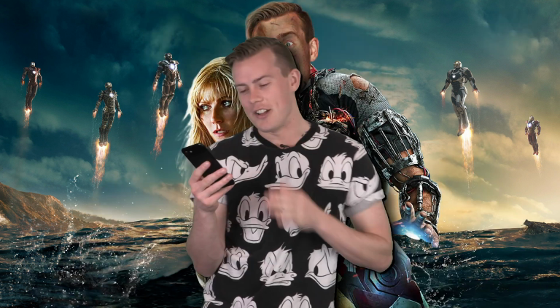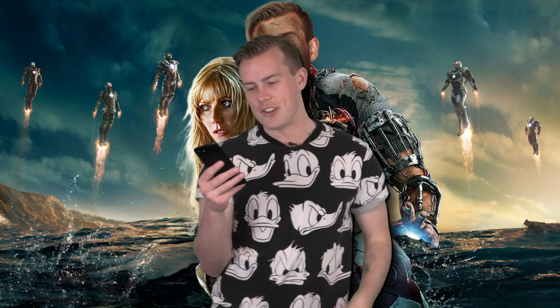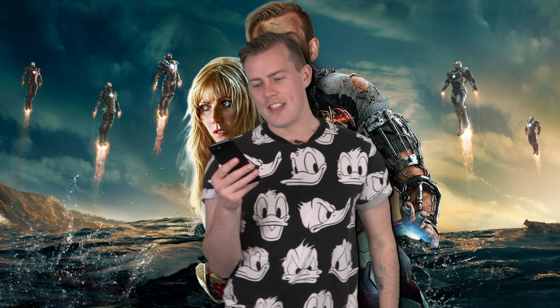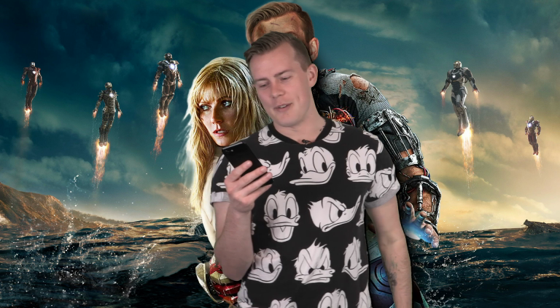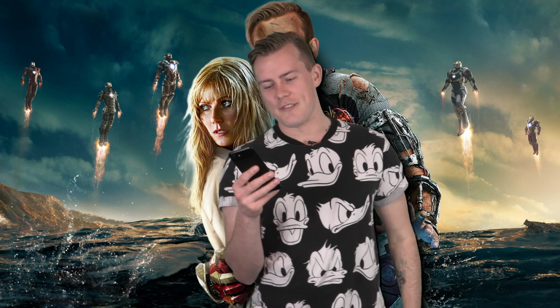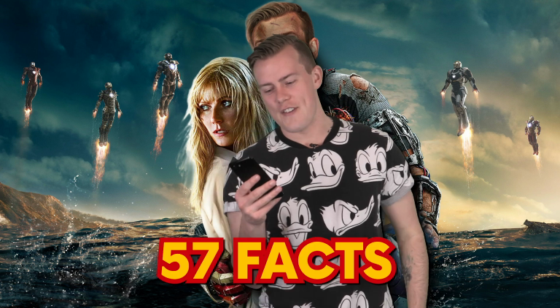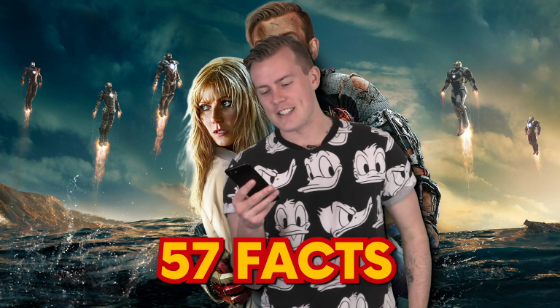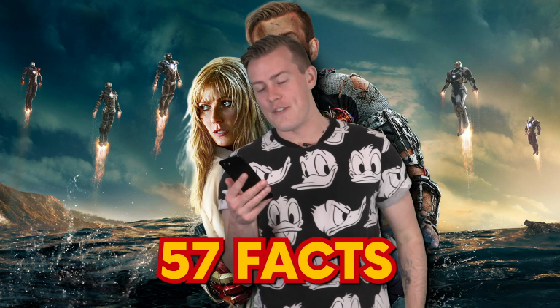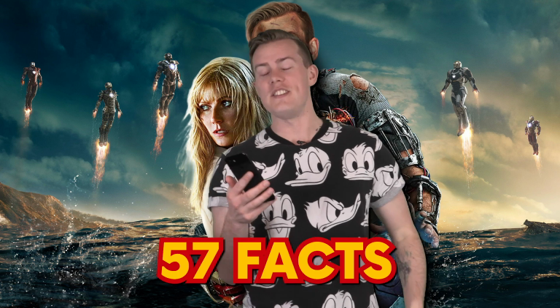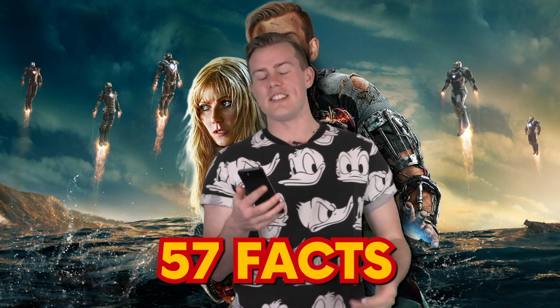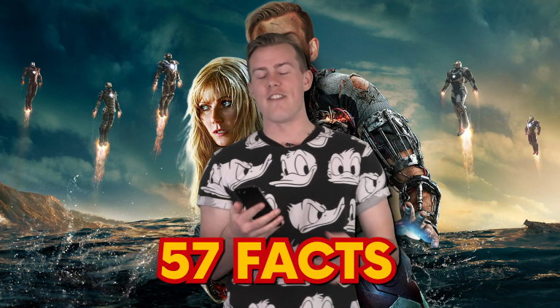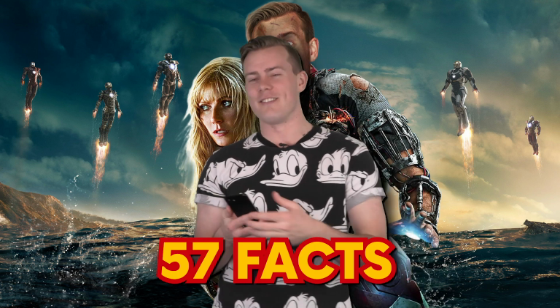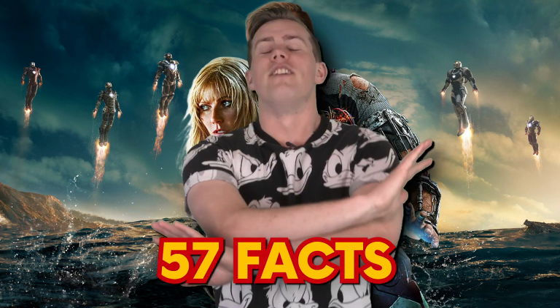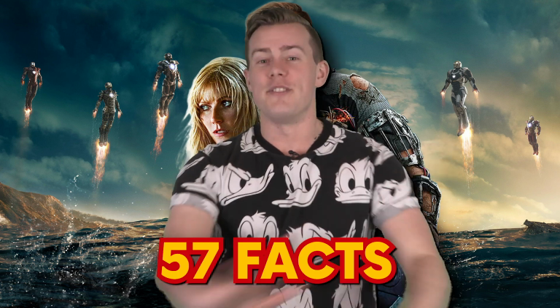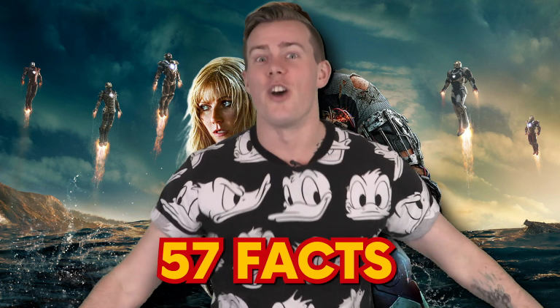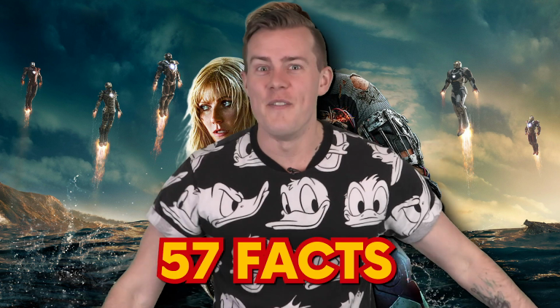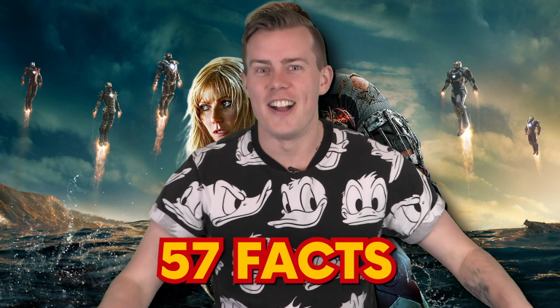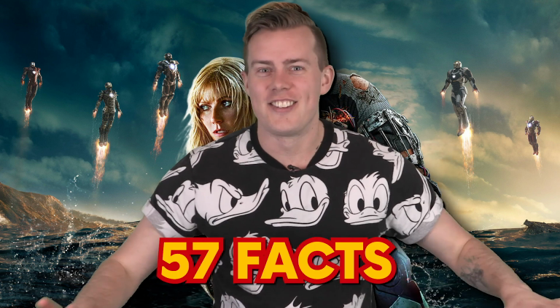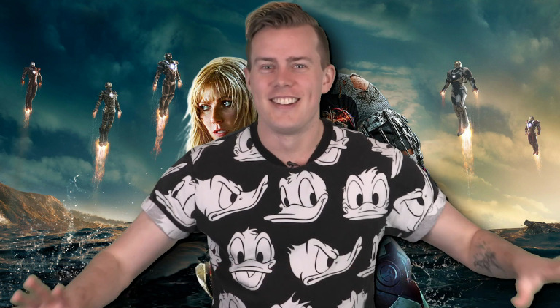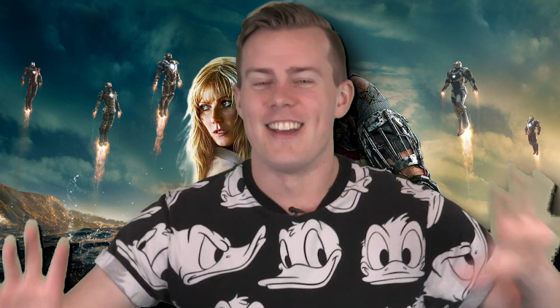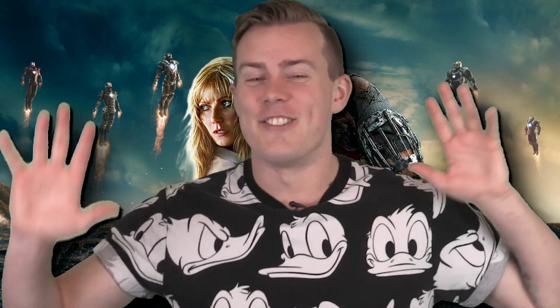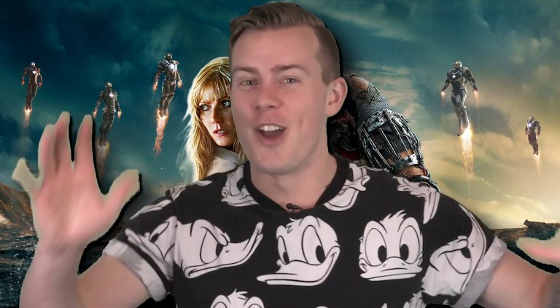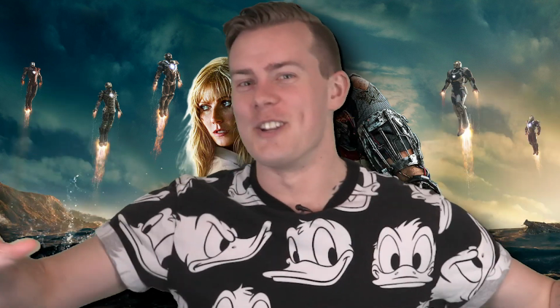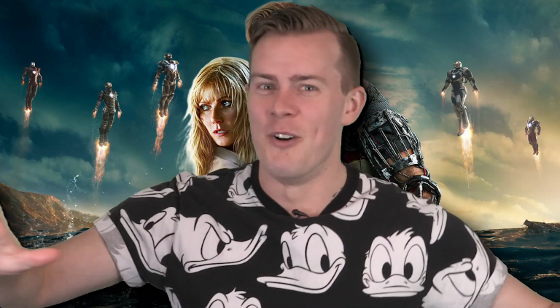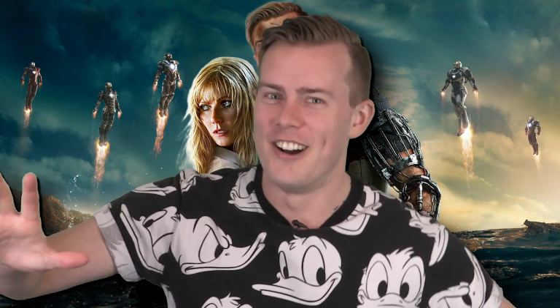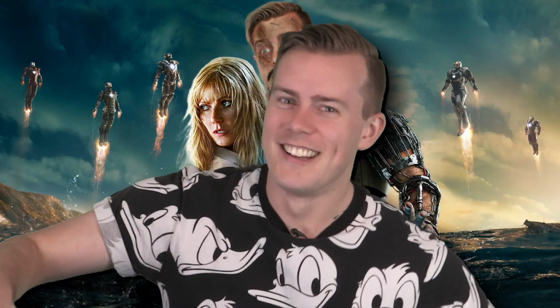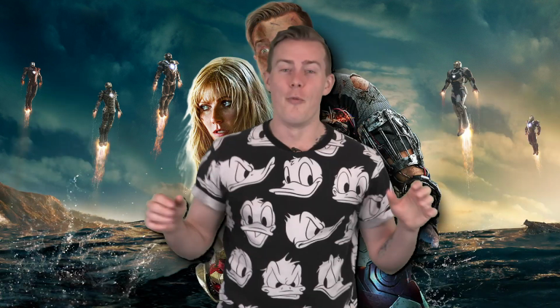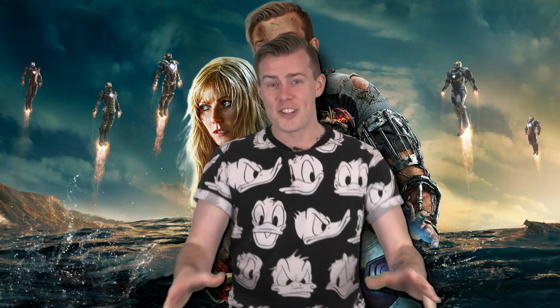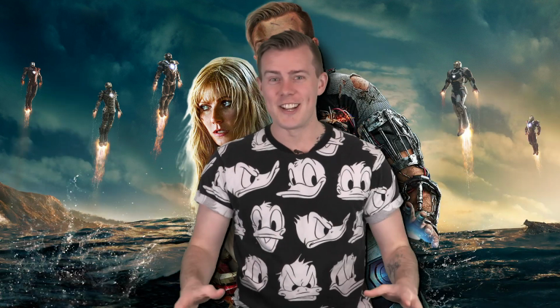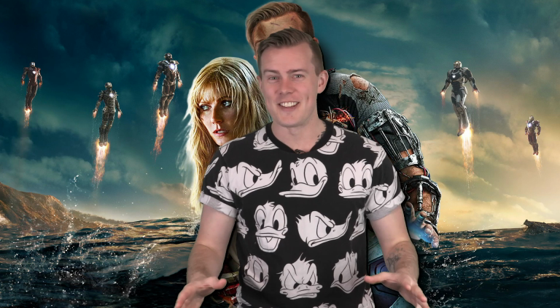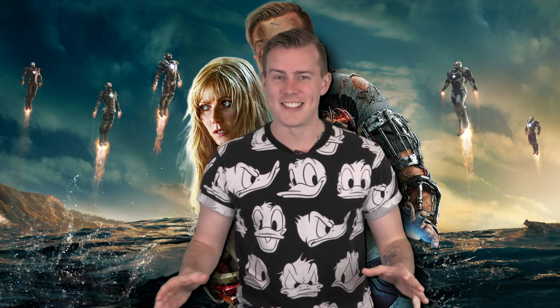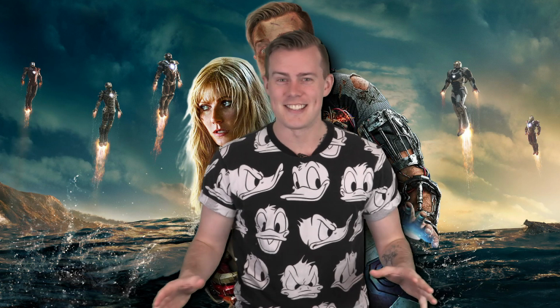We got through two minutes. That was fact 57. There was so much more. What did you think of this list?